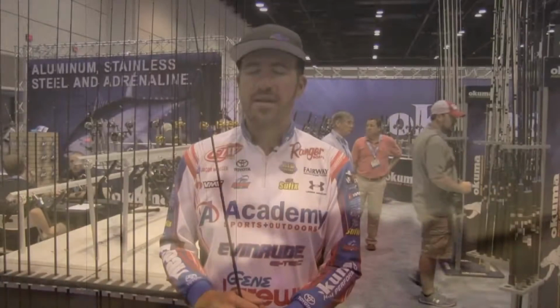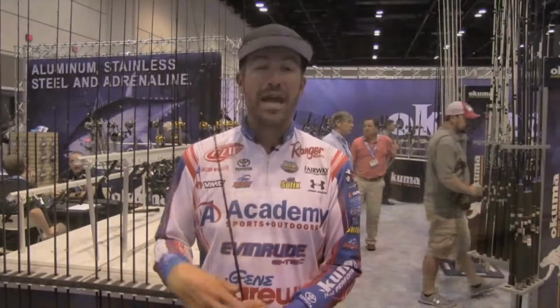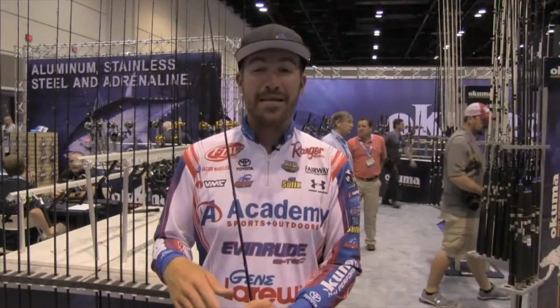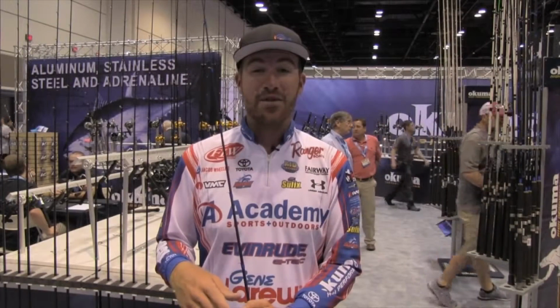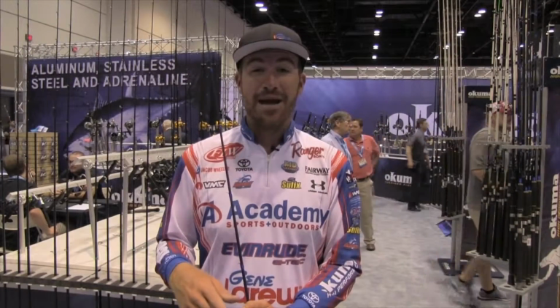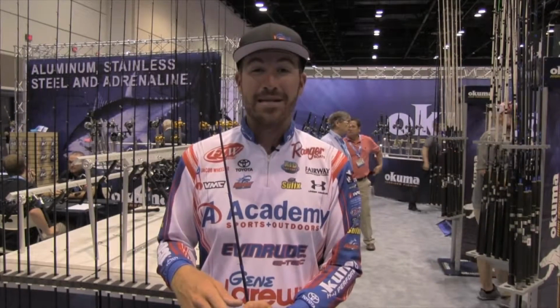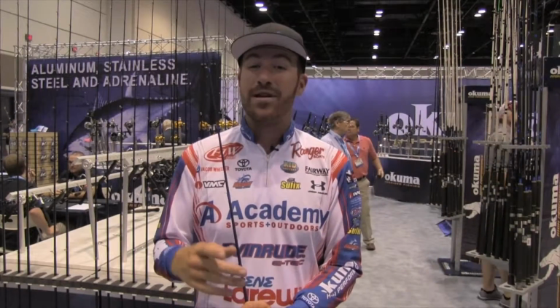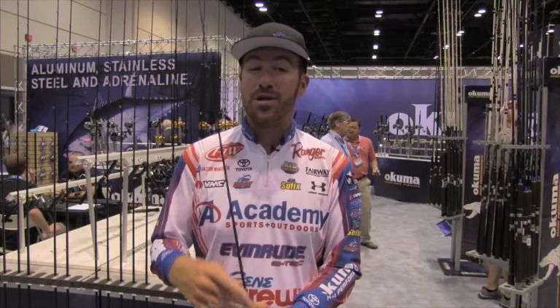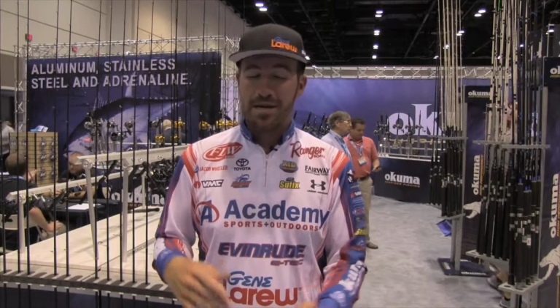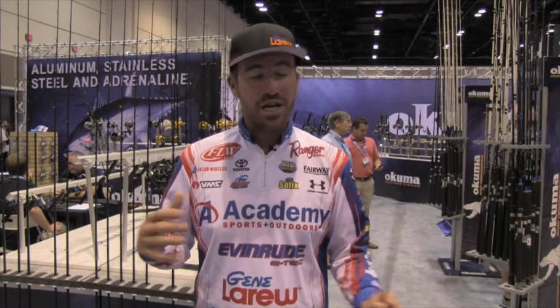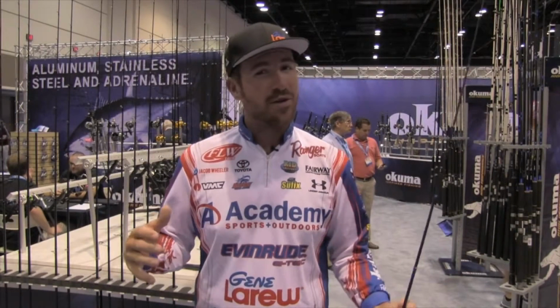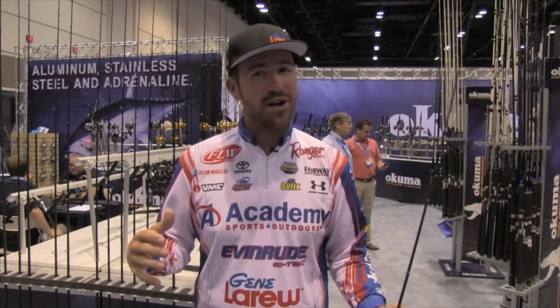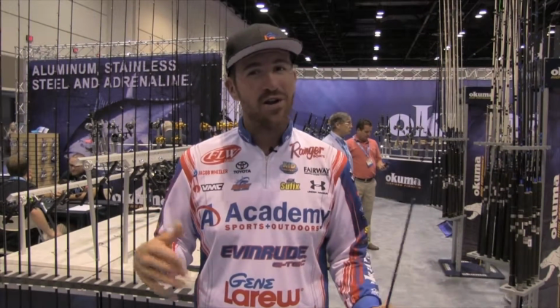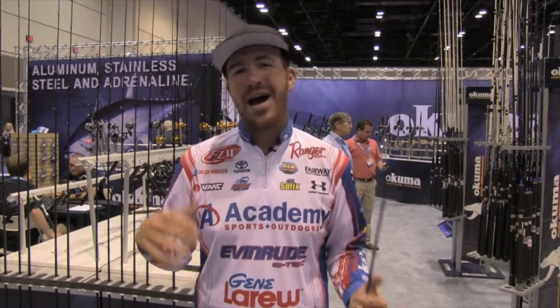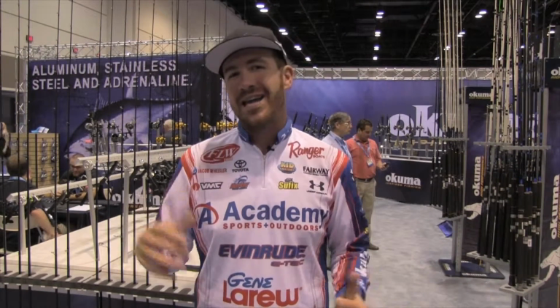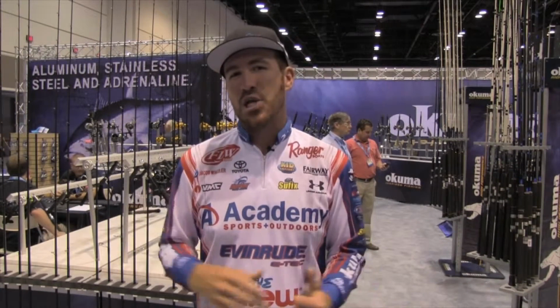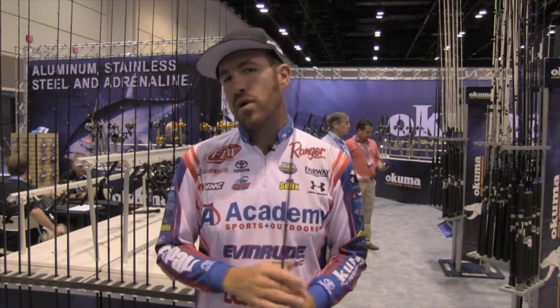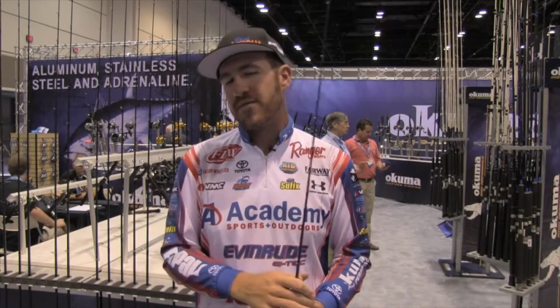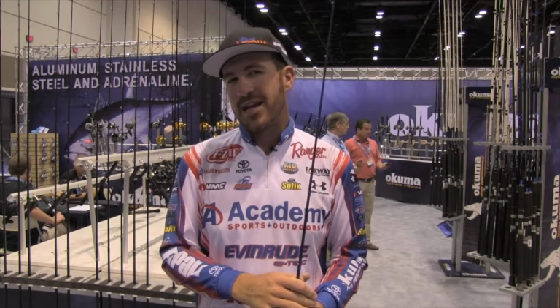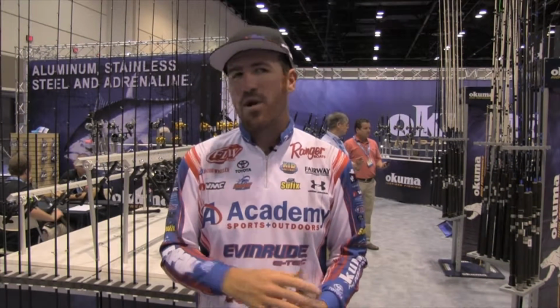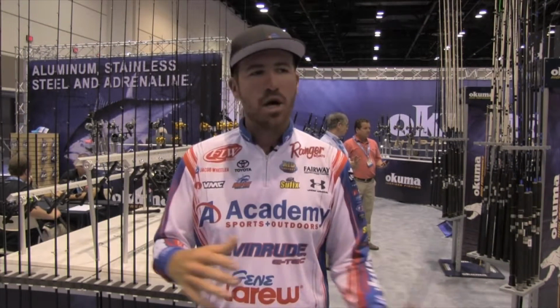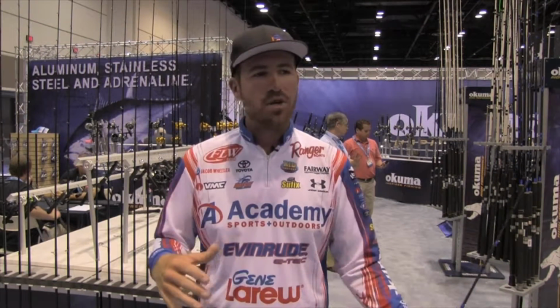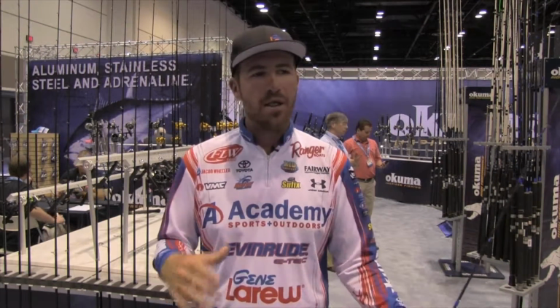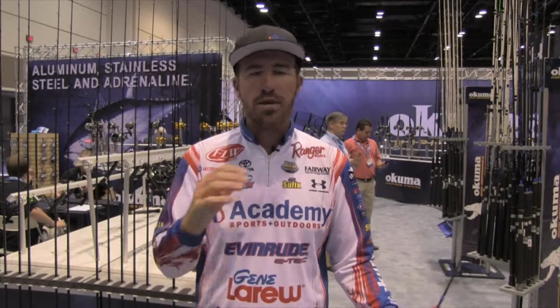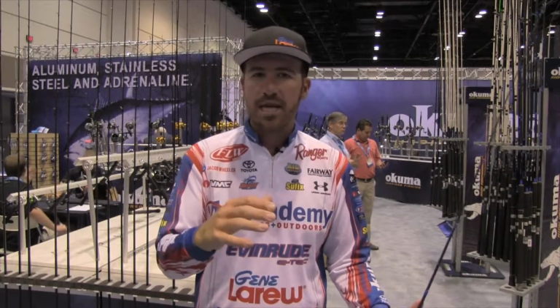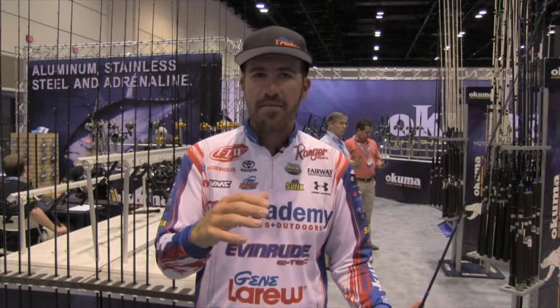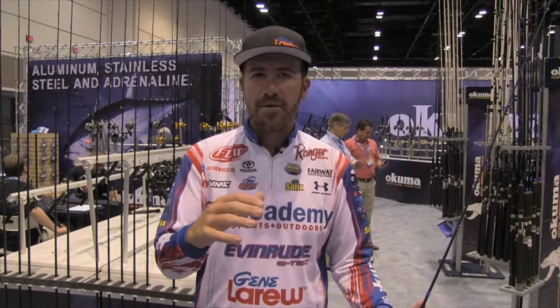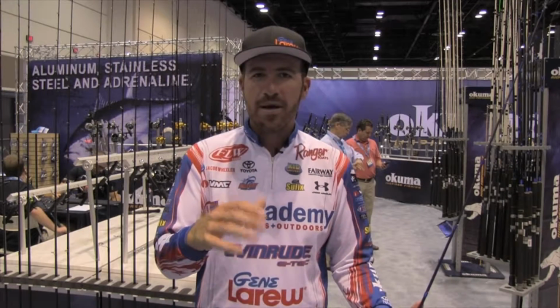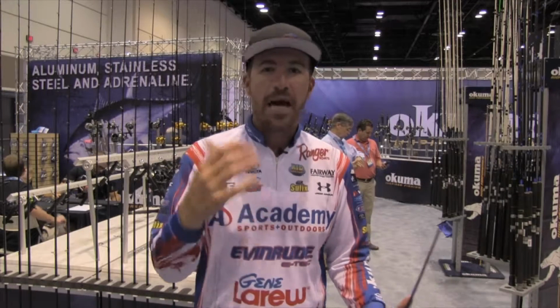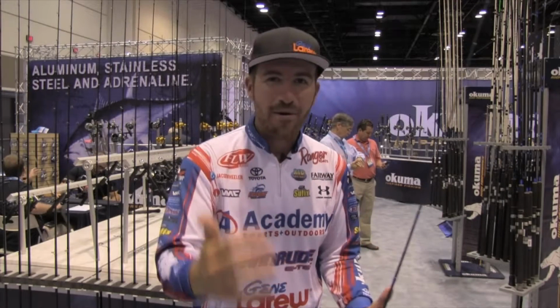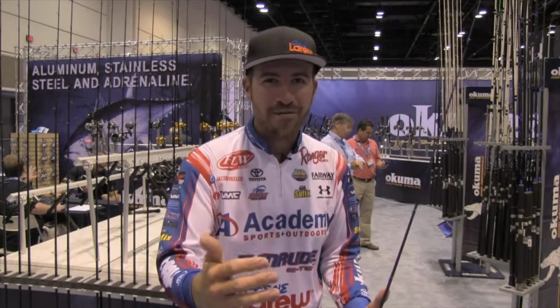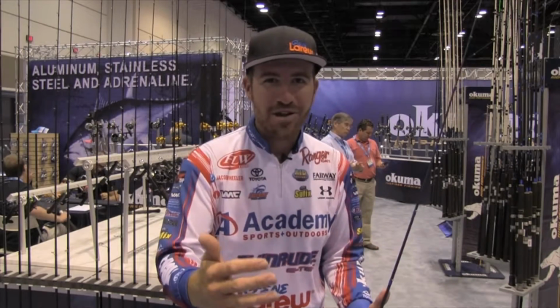Hey Bass Angler Magazine readers, Jacob Wheeler here, iCast 2015. I want to talk to you about a little tip on topwater fishing.